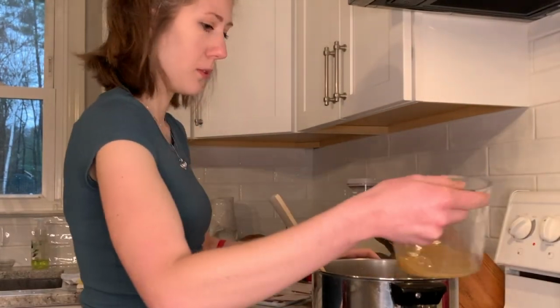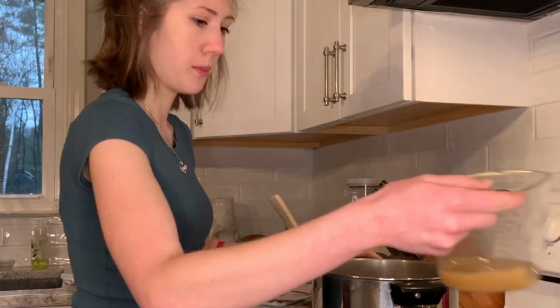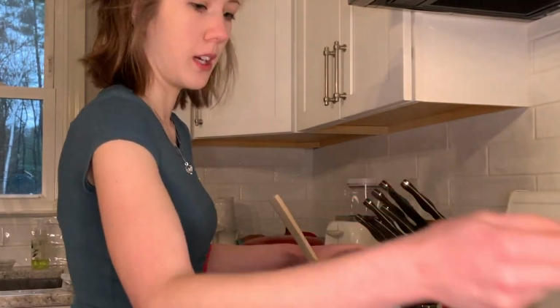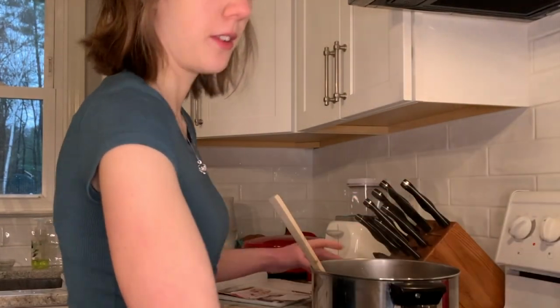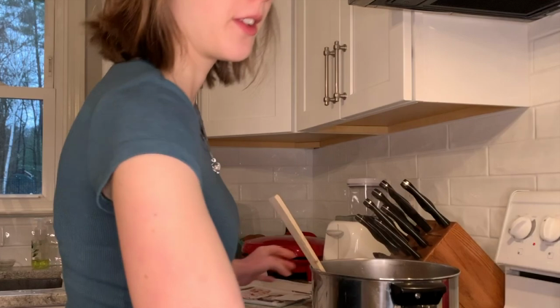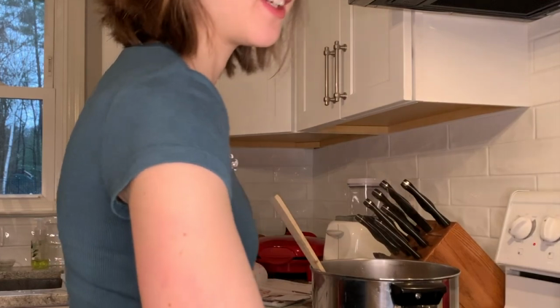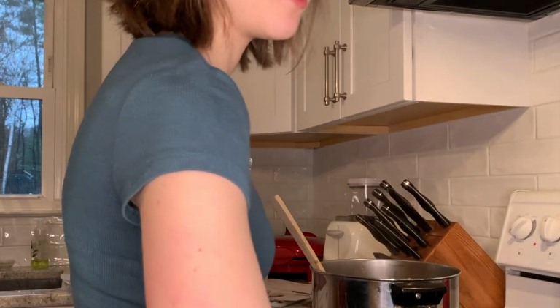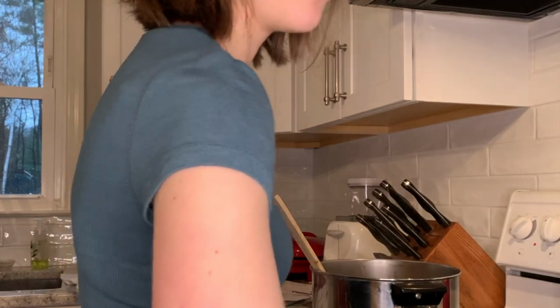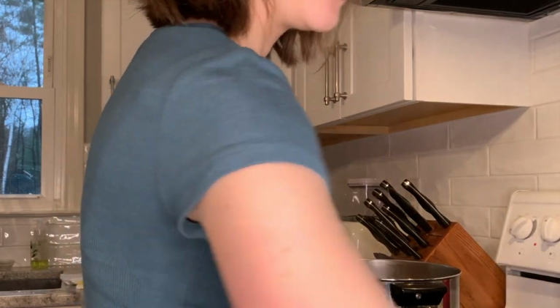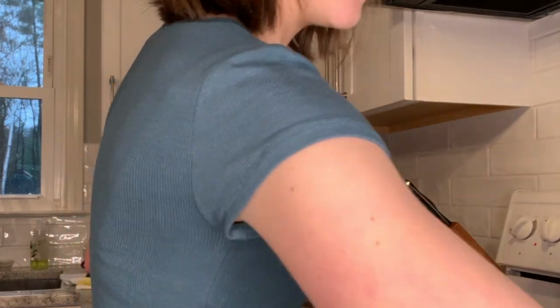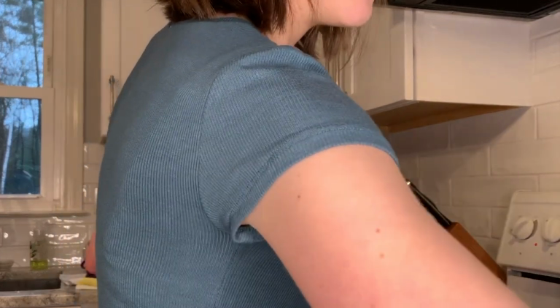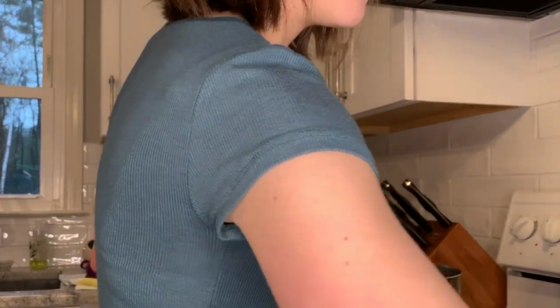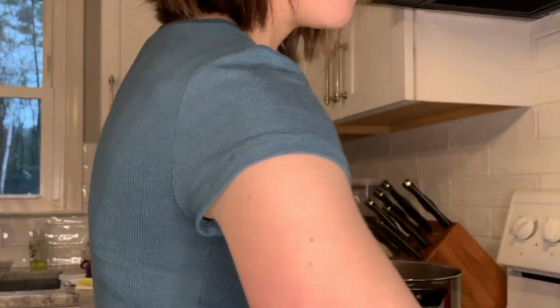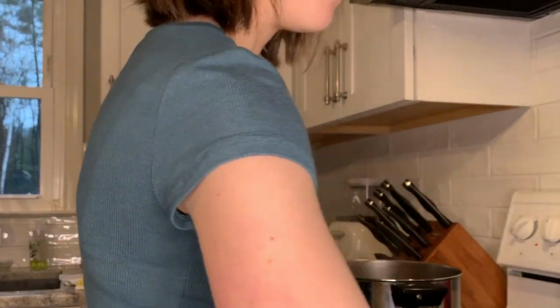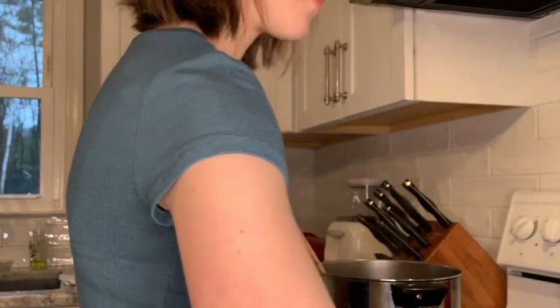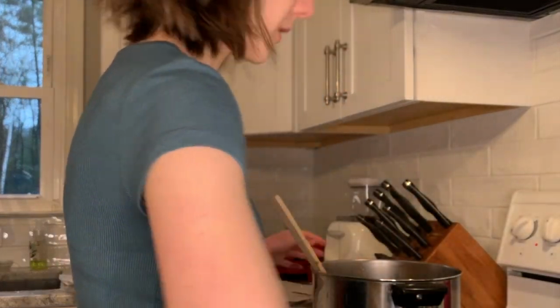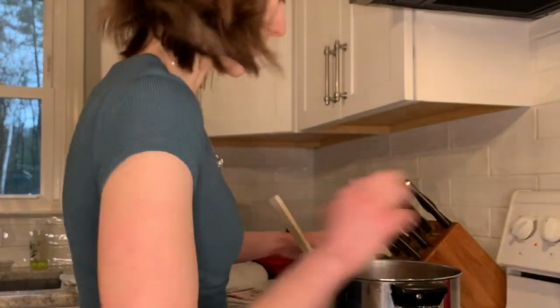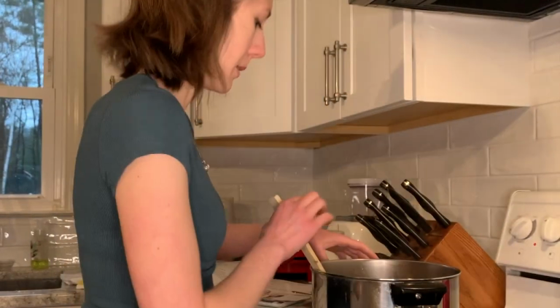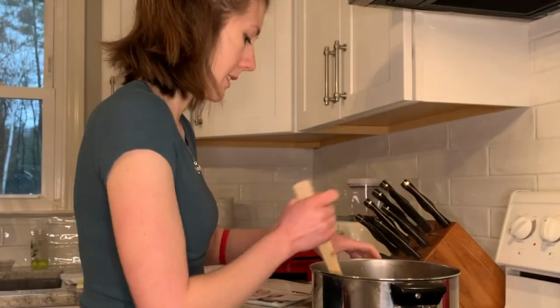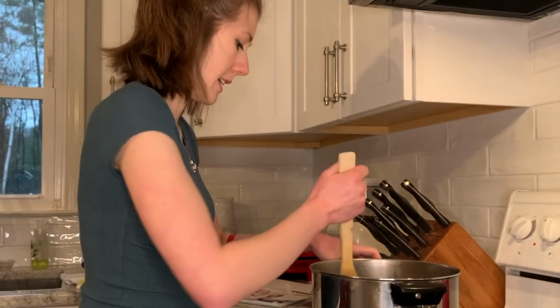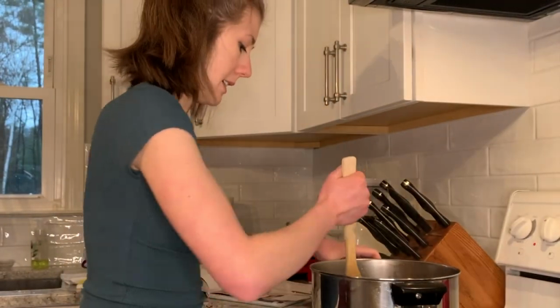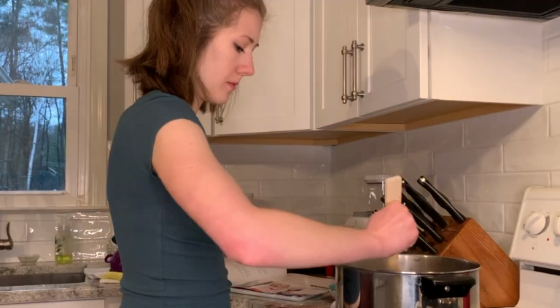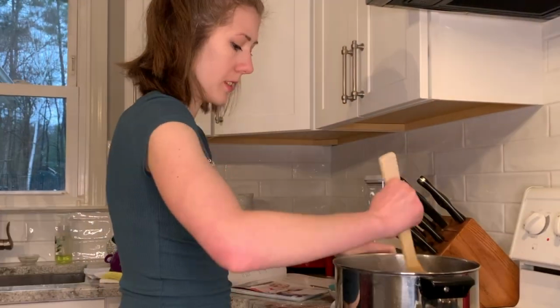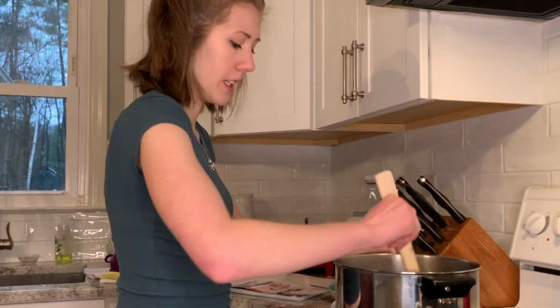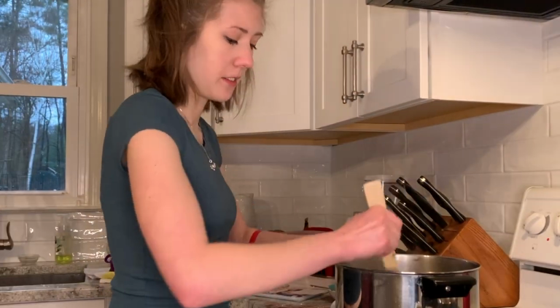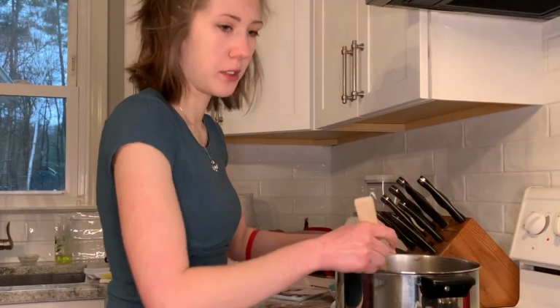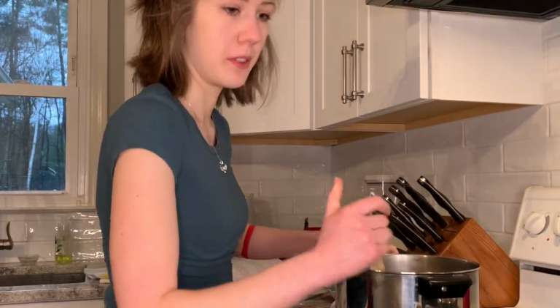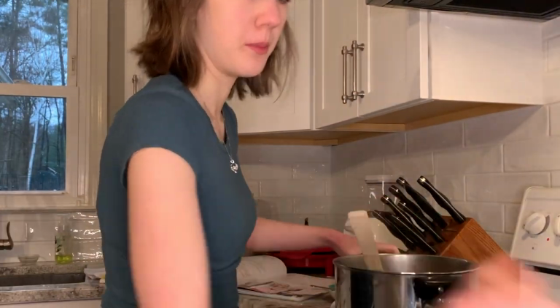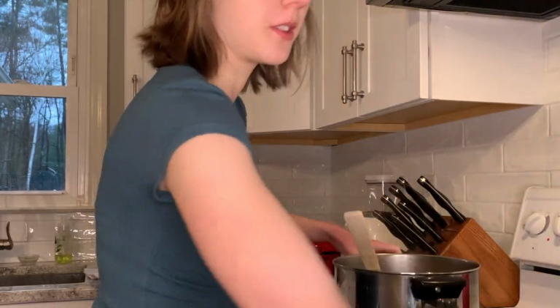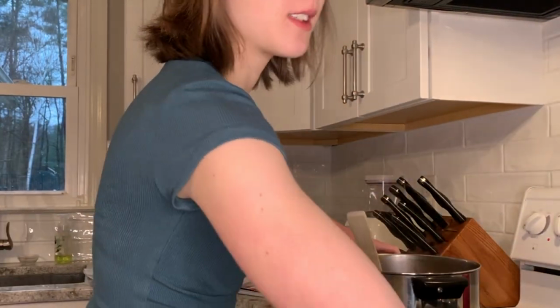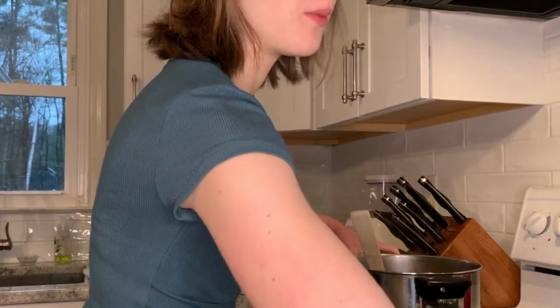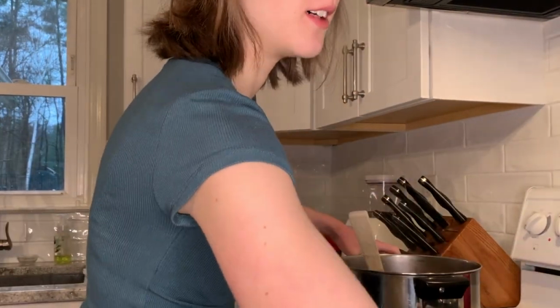Now I'm going to slowly add the broth, milk, and thyme a little bit at a time — a little more broth first, mix that in, and then add a little bit of milk as well.